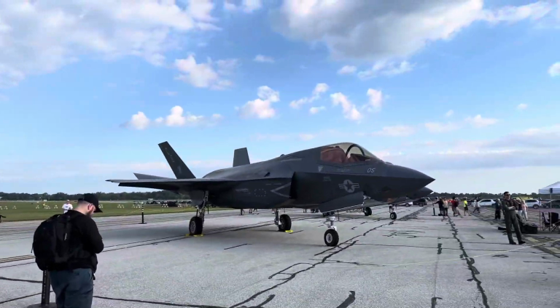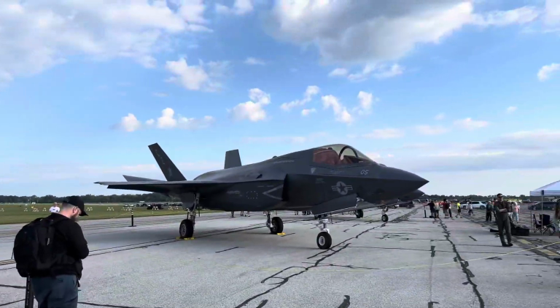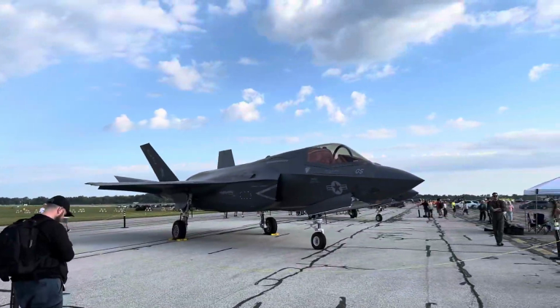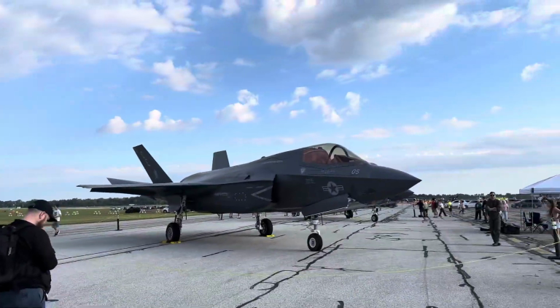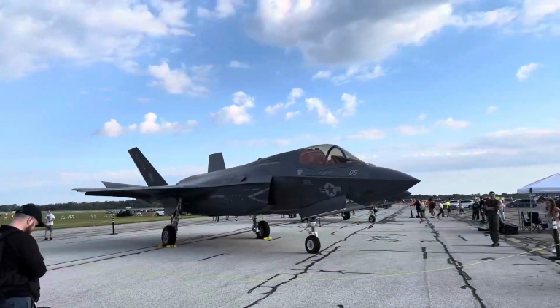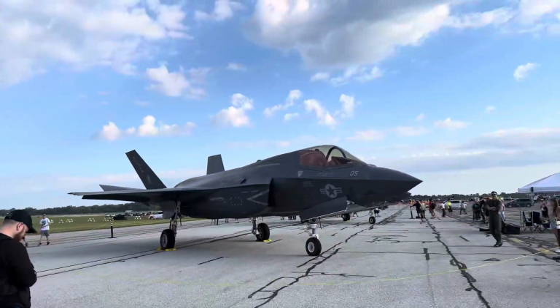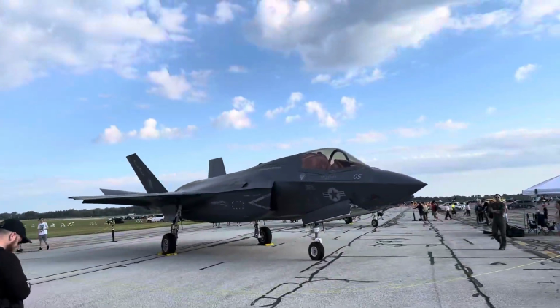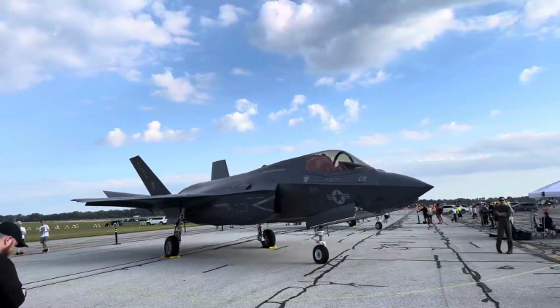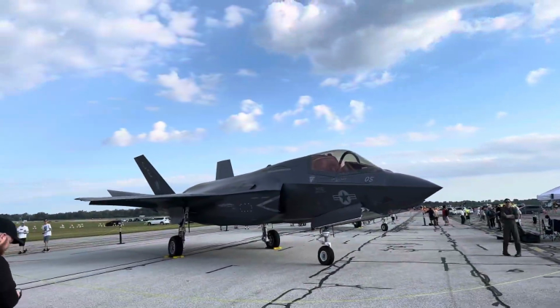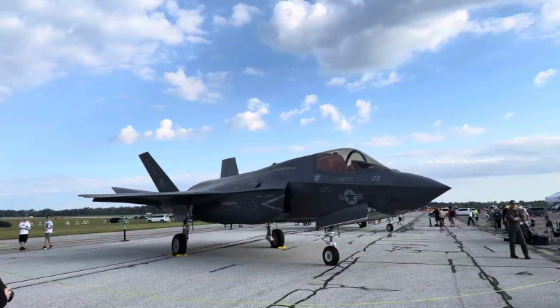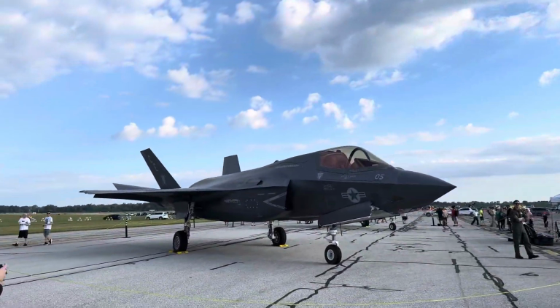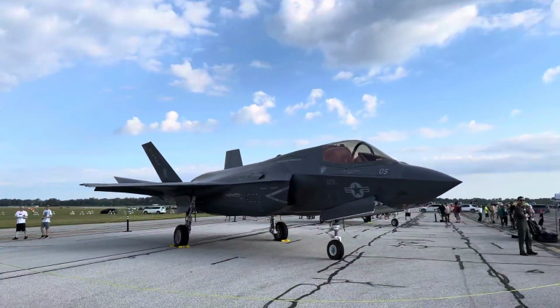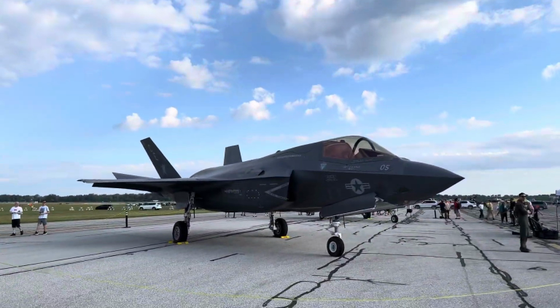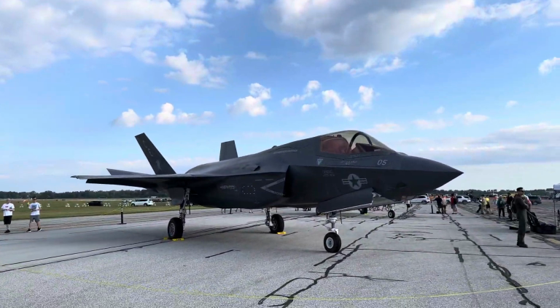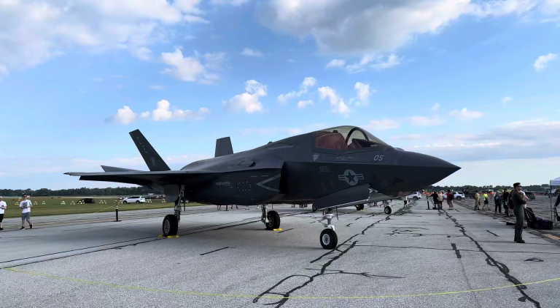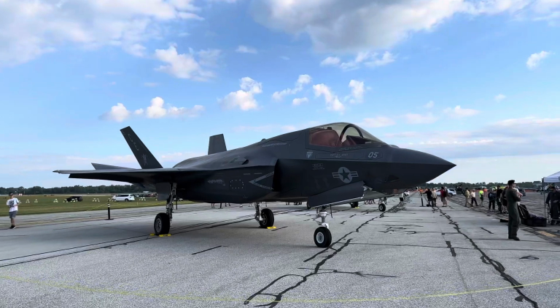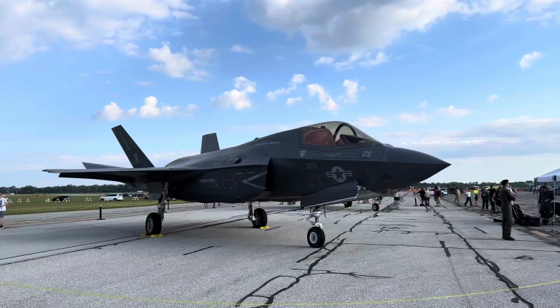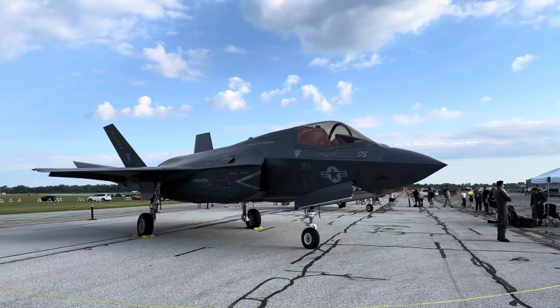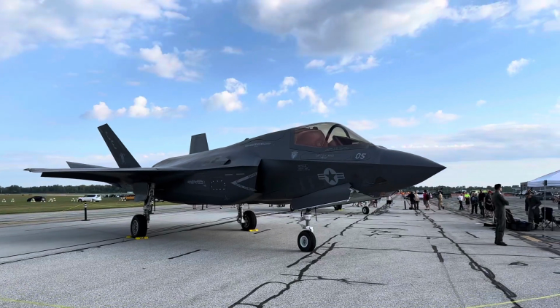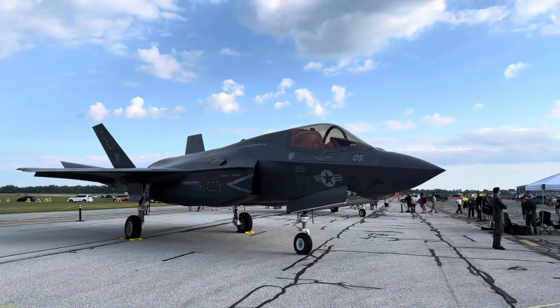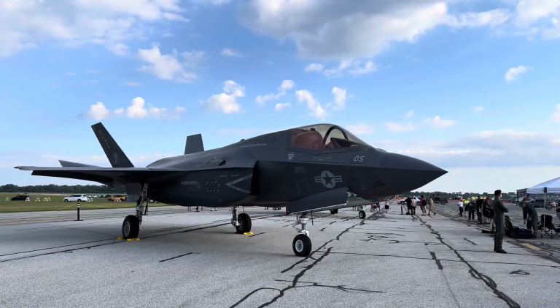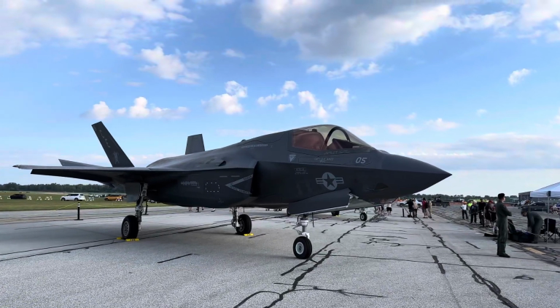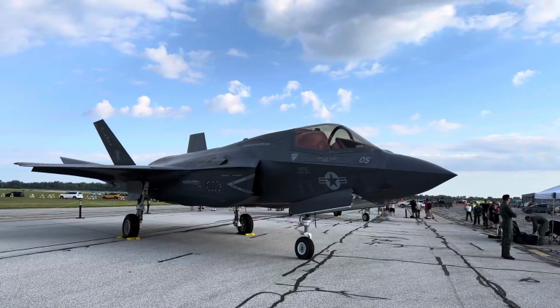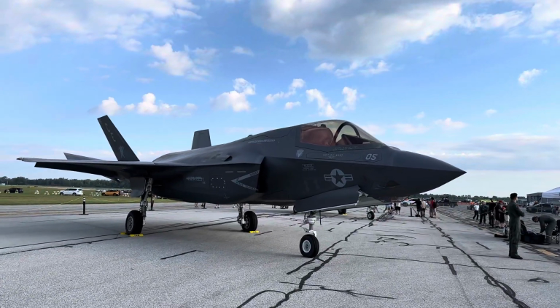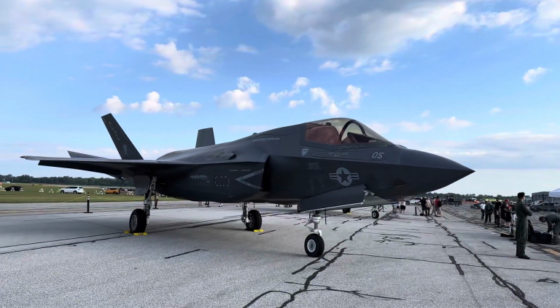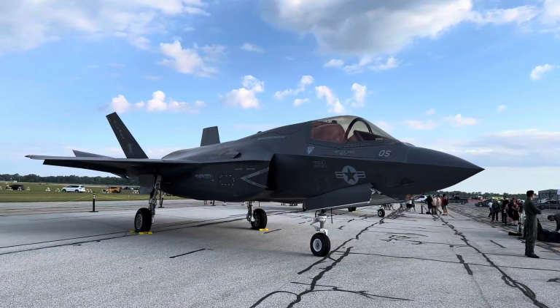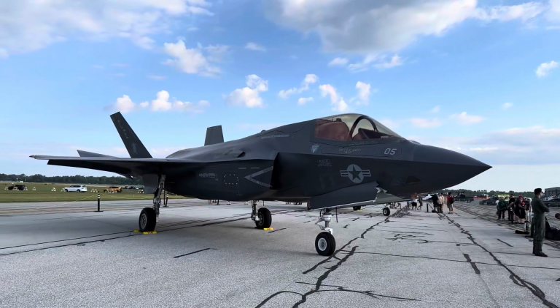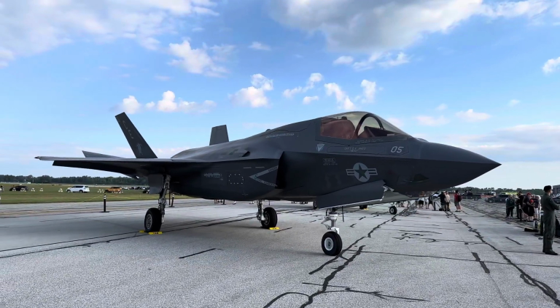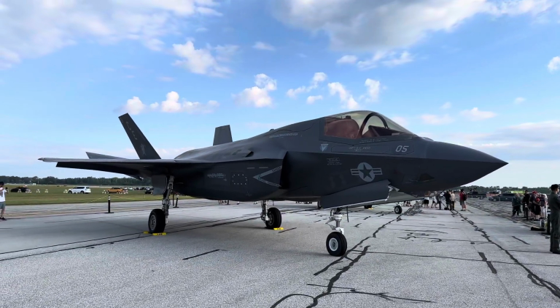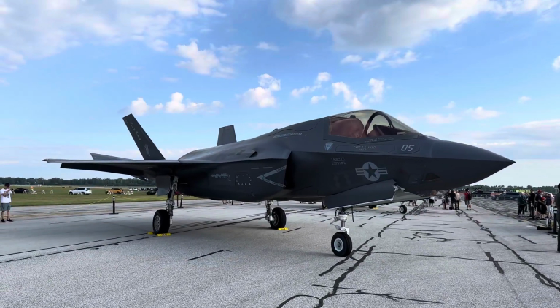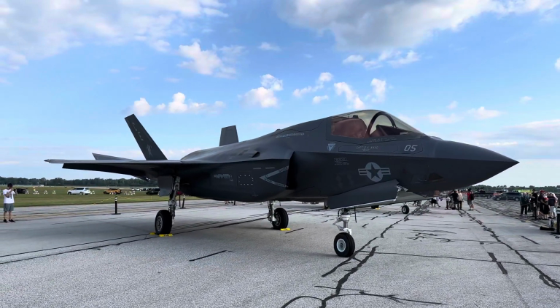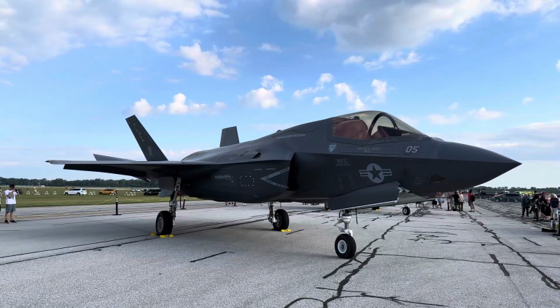It's the F-35B, the Marine Corps version with the vertical takeoff.